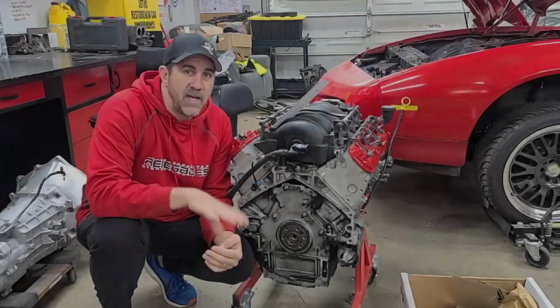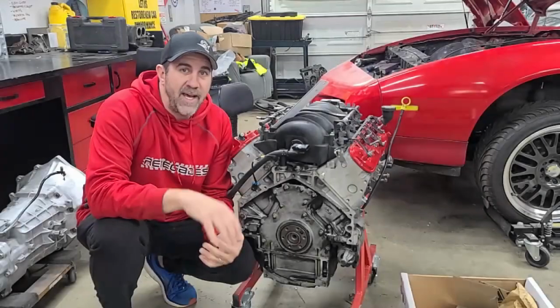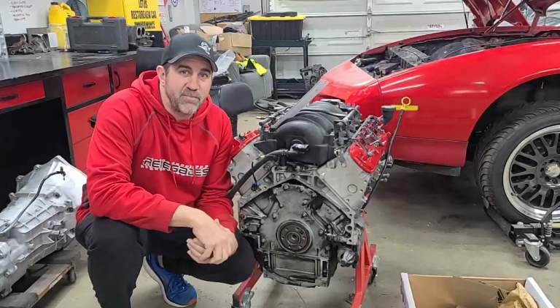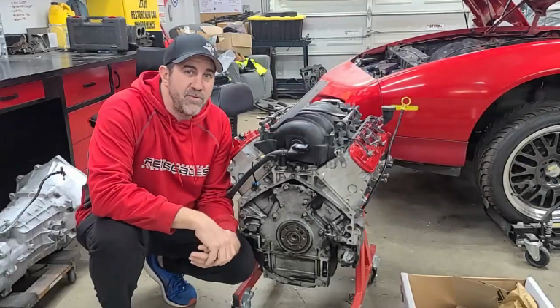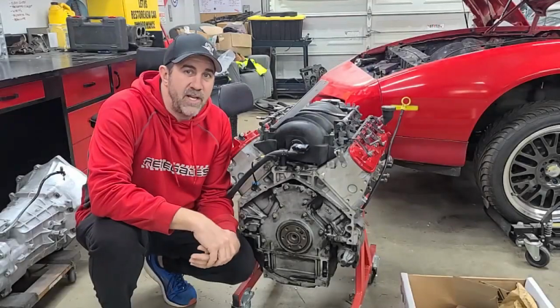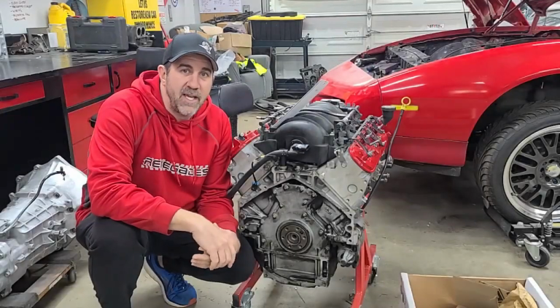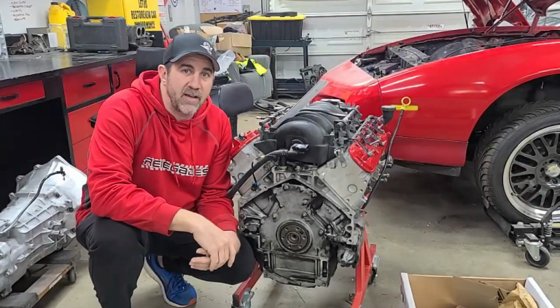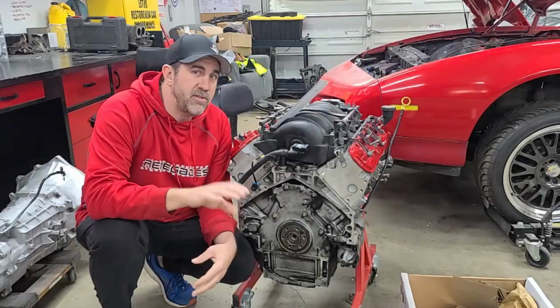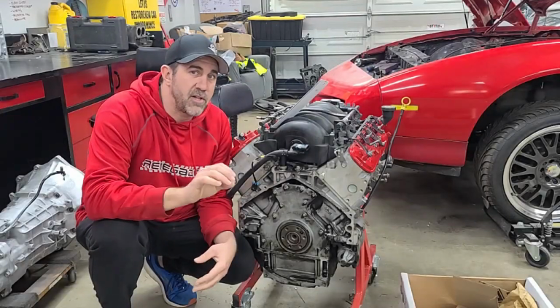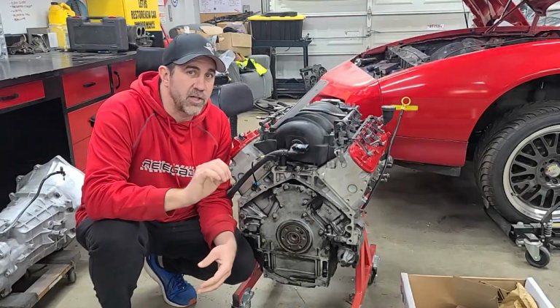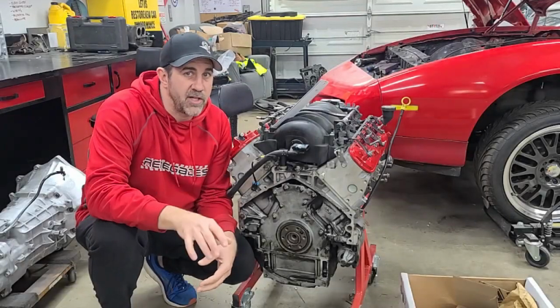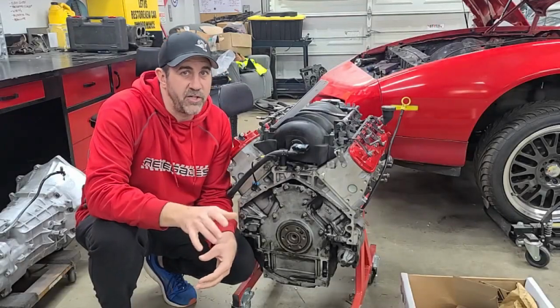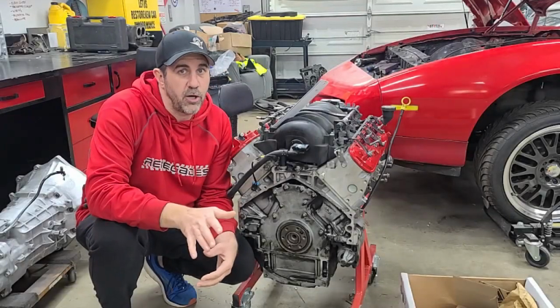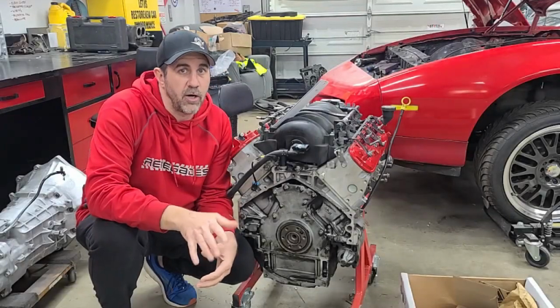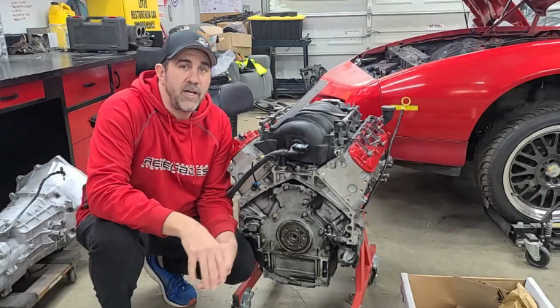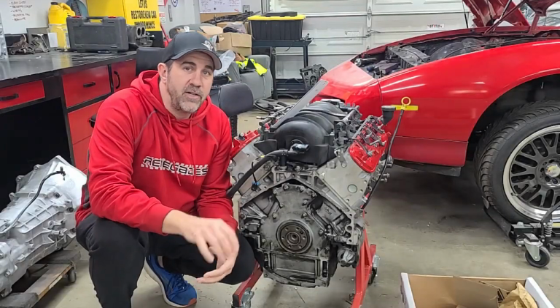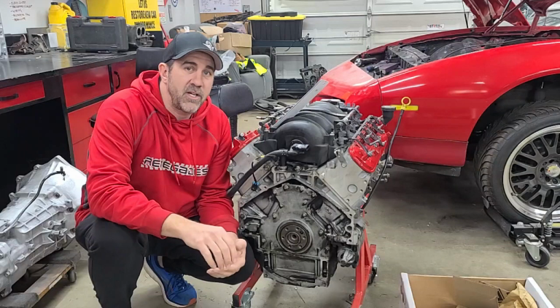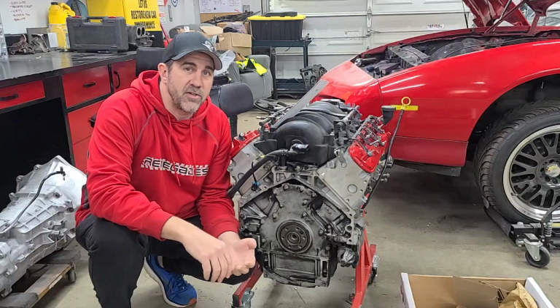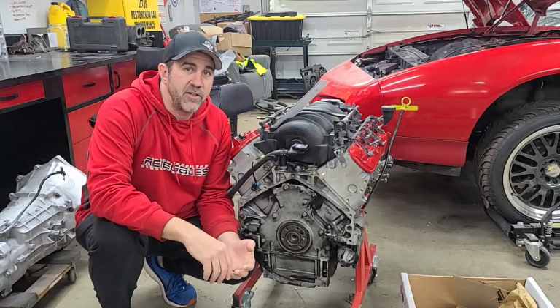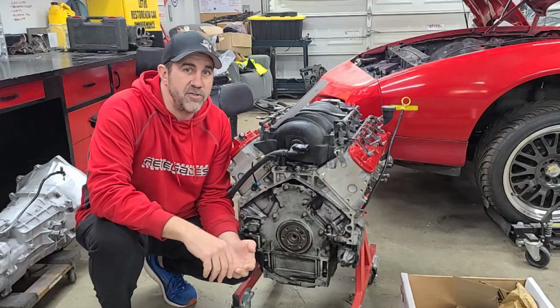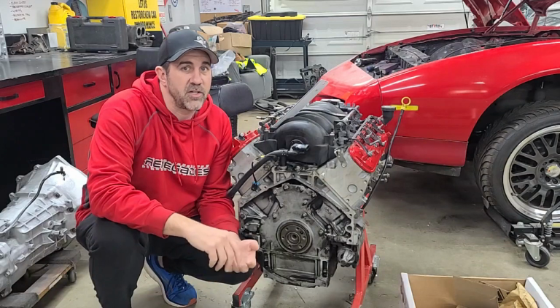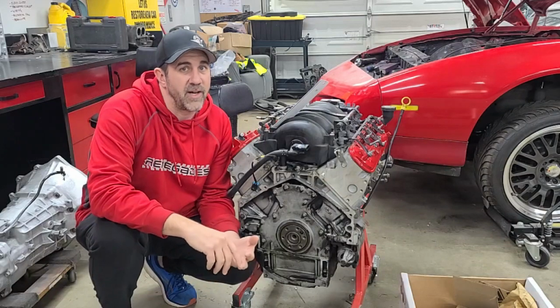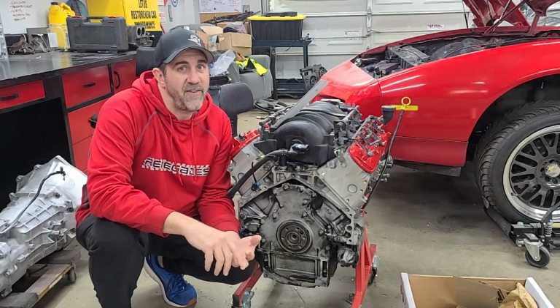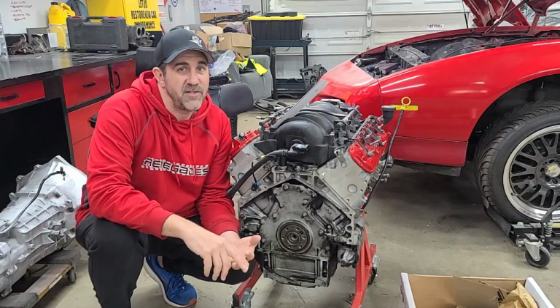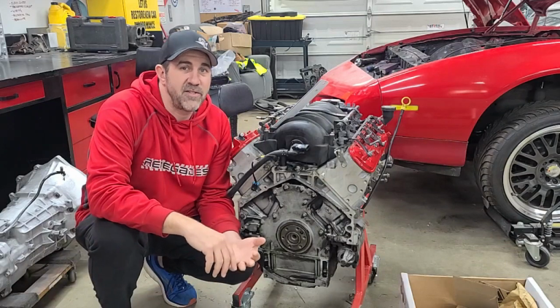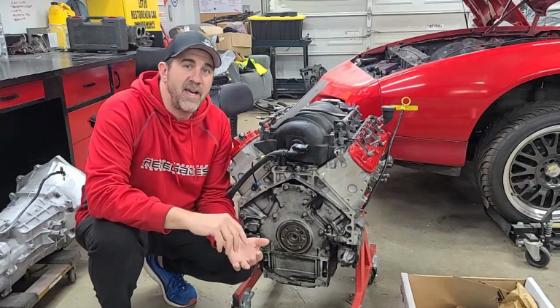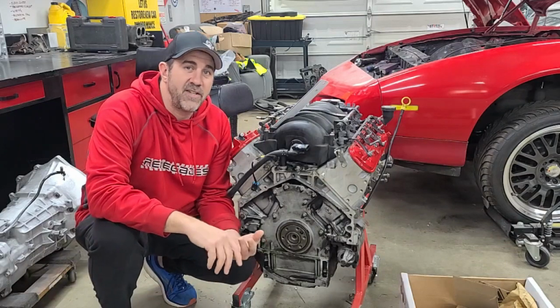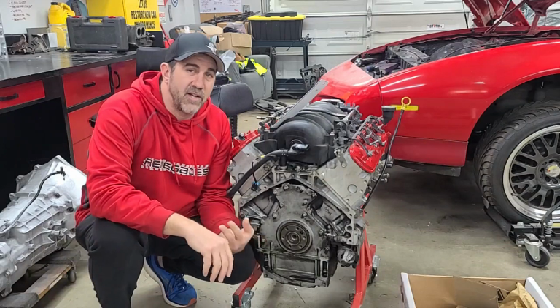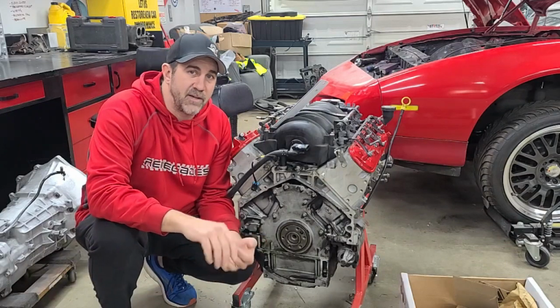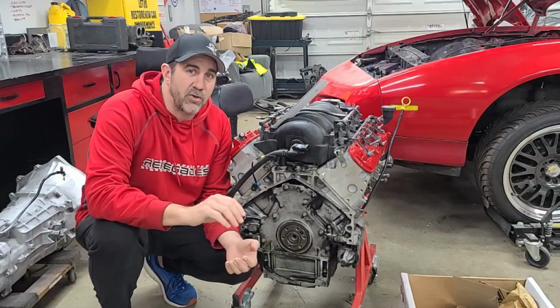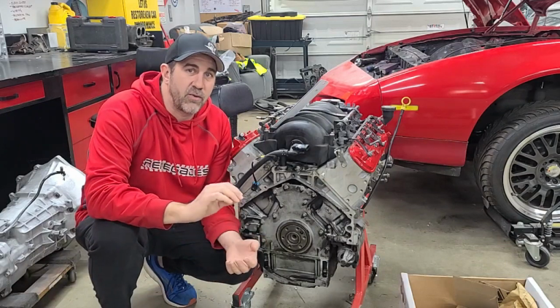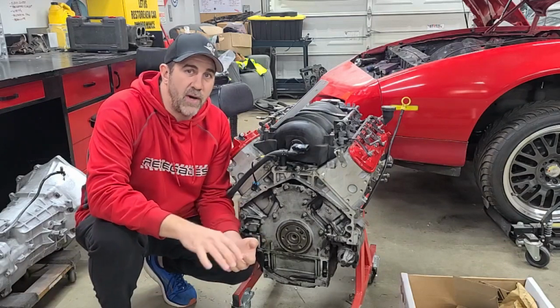Hey, it's Brian with the Midnight Mechanic. When you're installing a clutch in your car, you need to make sure that you're using the correct fasteners and installing them the correct way.